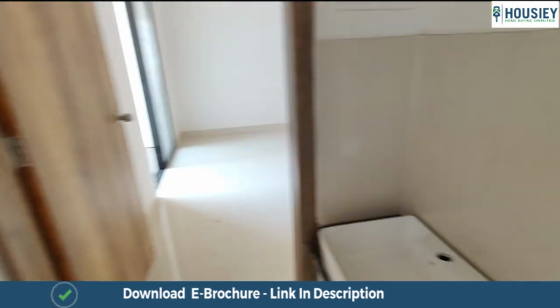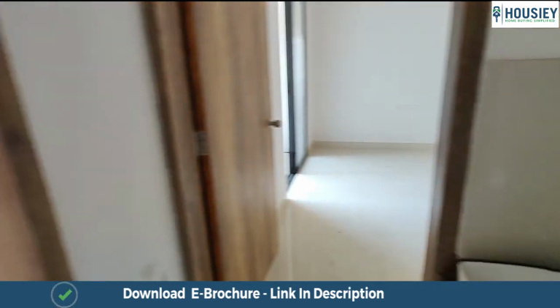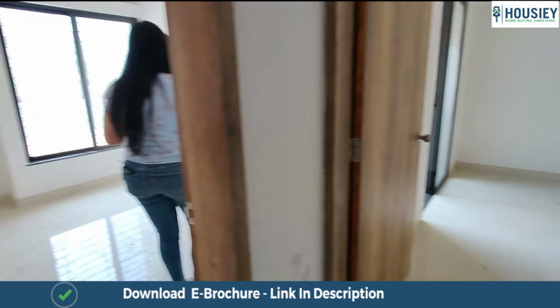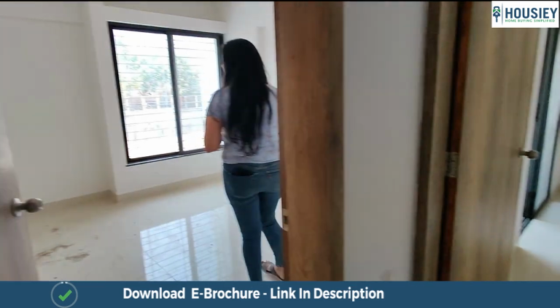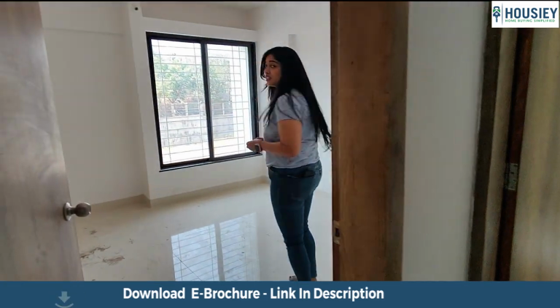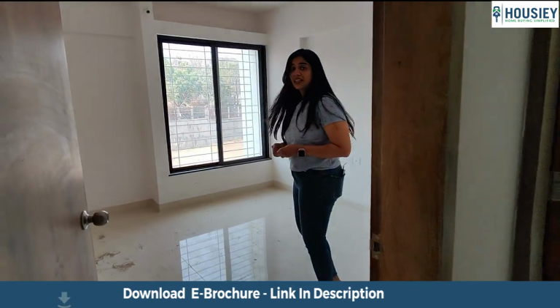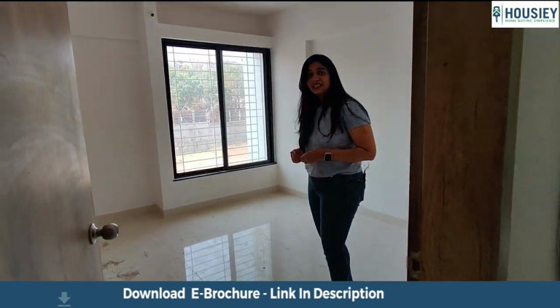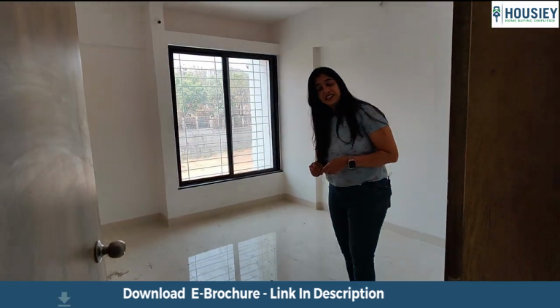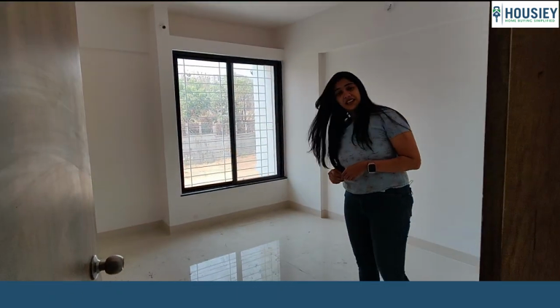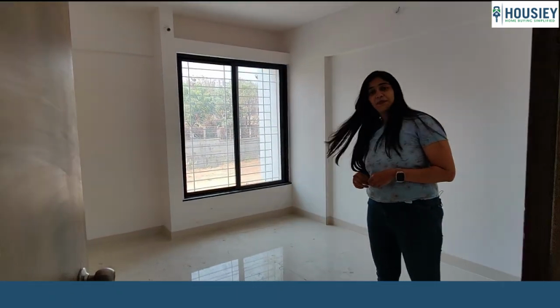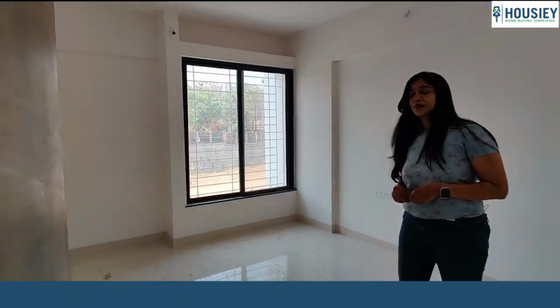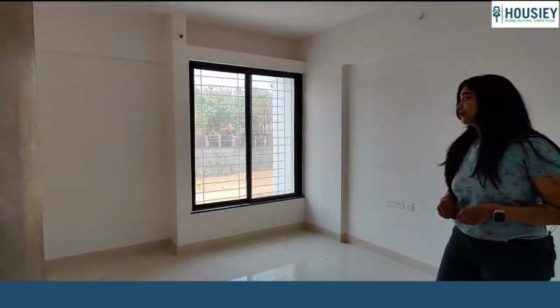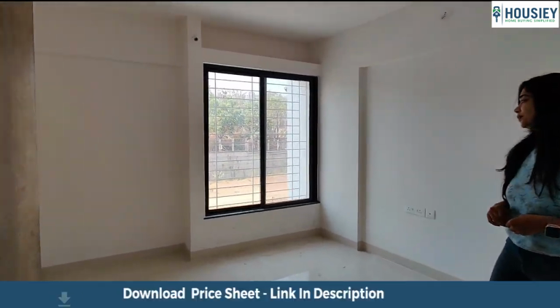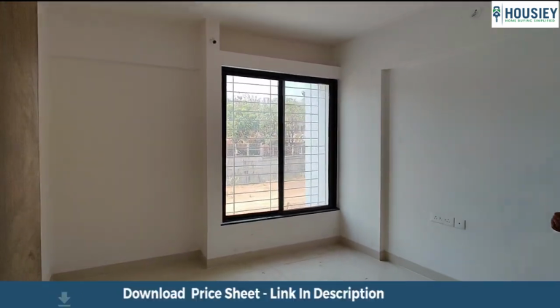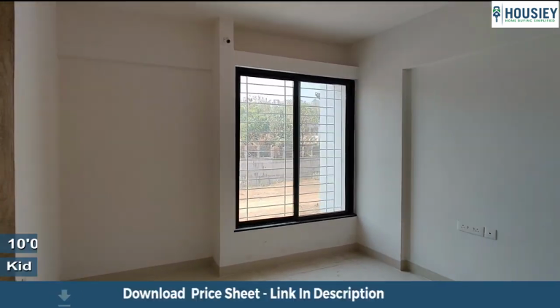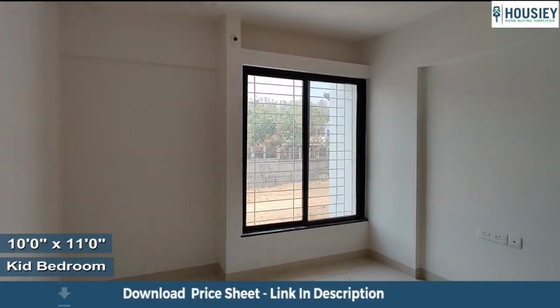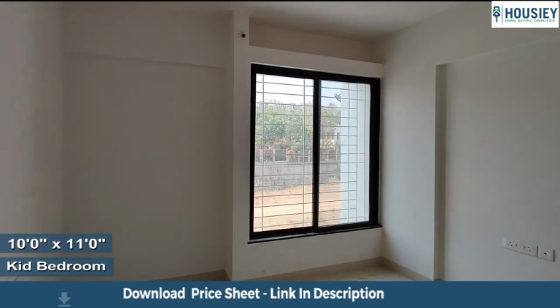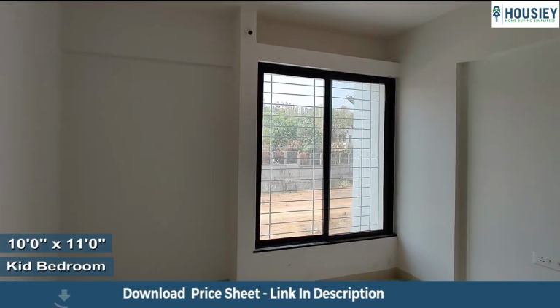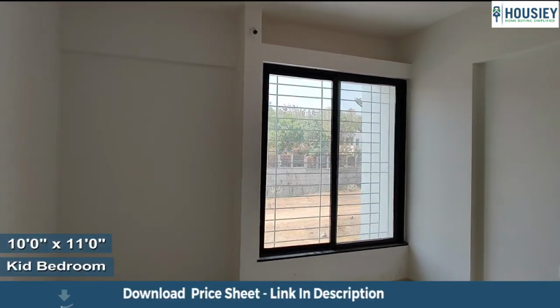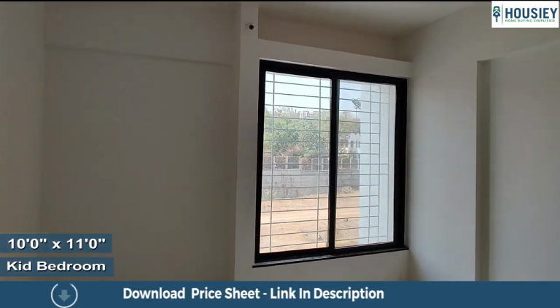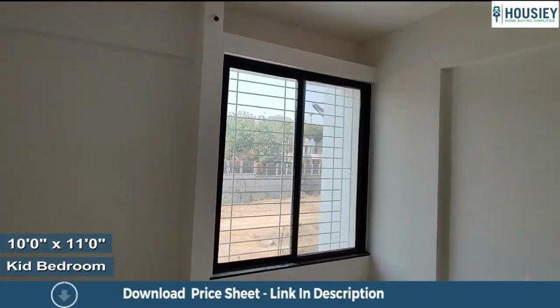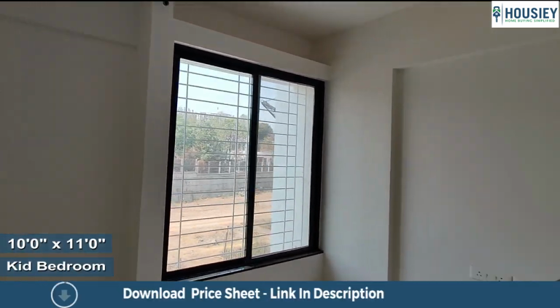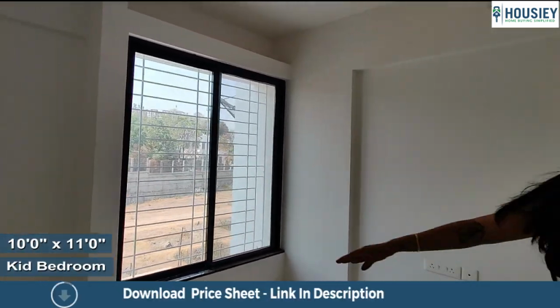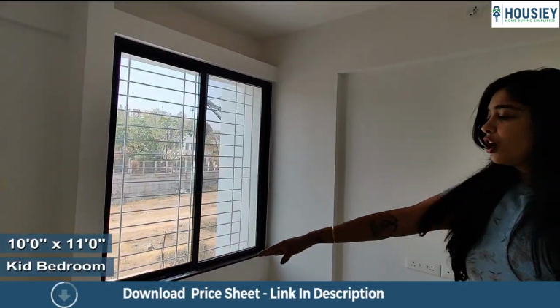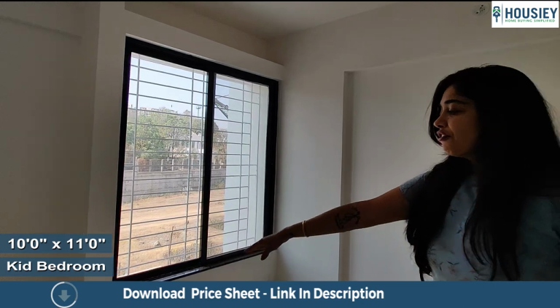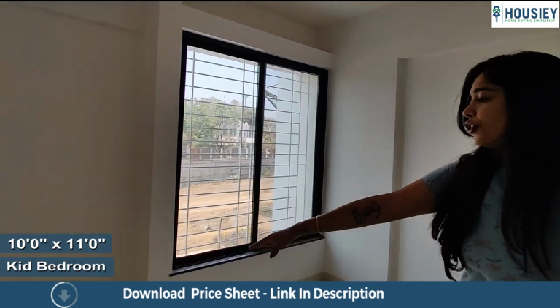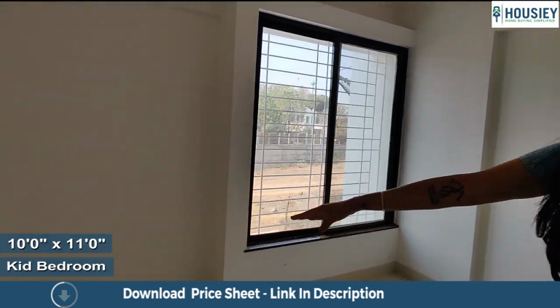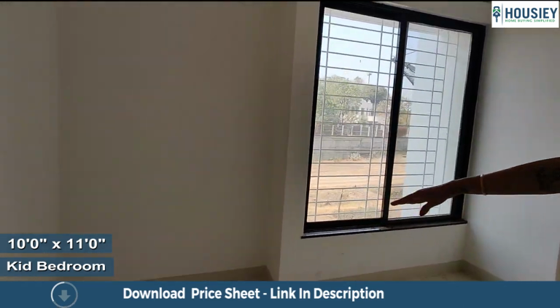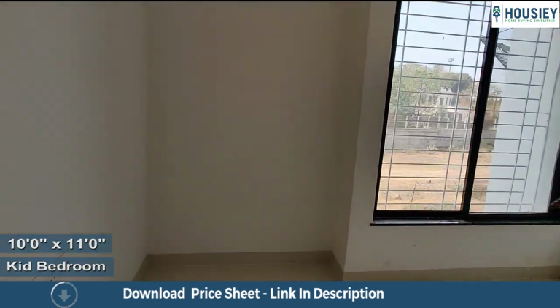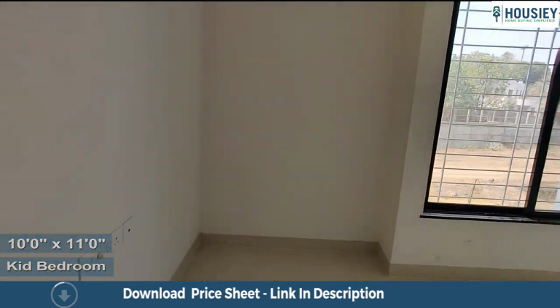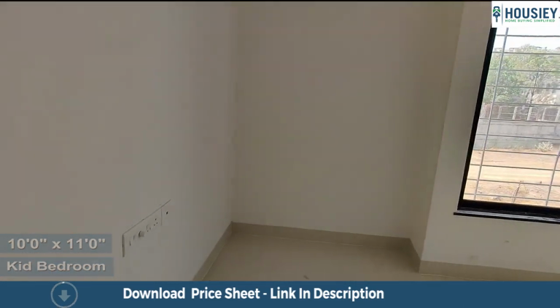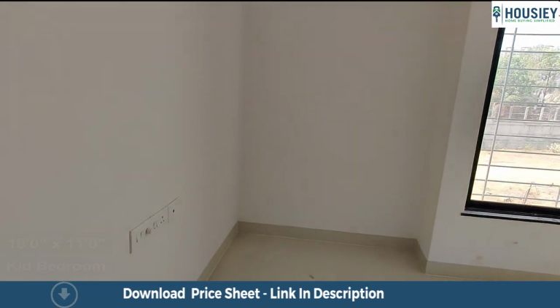Right opposite it is the kids bedroom. The kids bedroom has provision for your wardrobes.